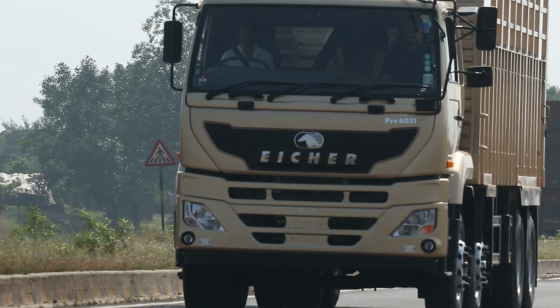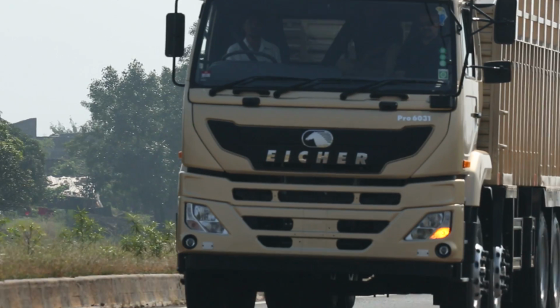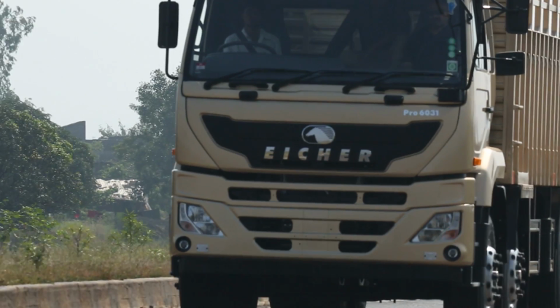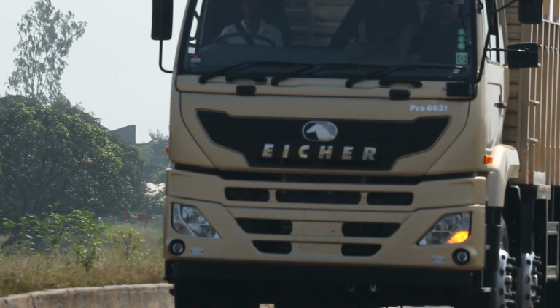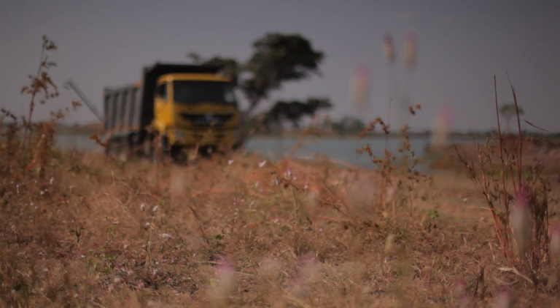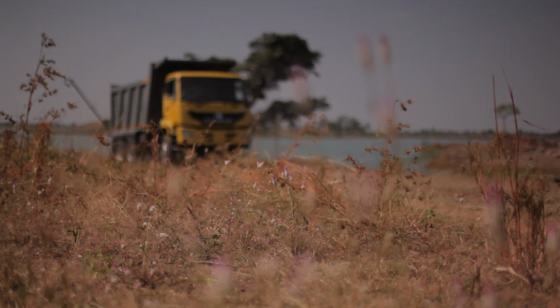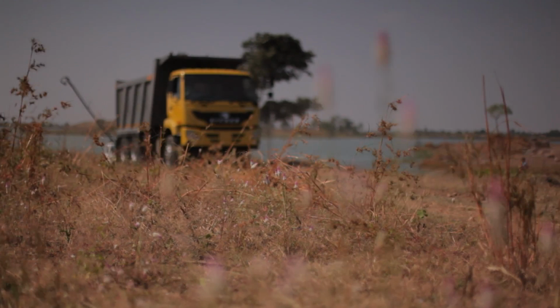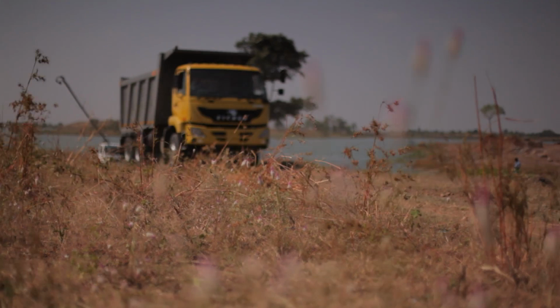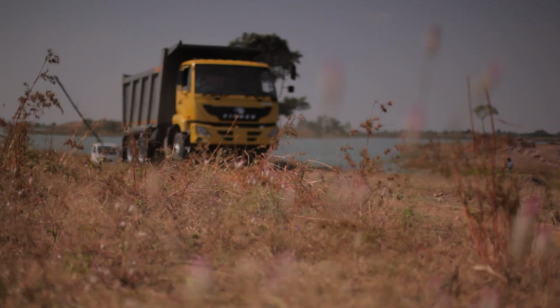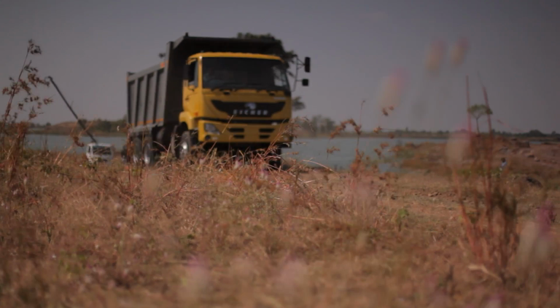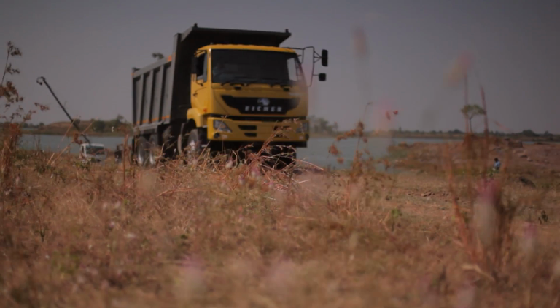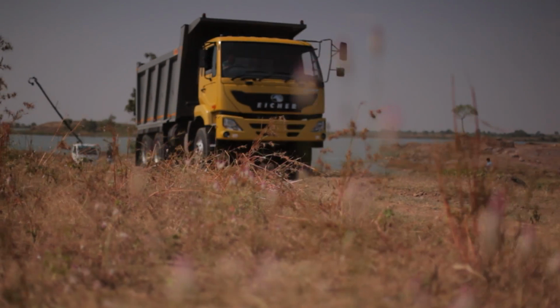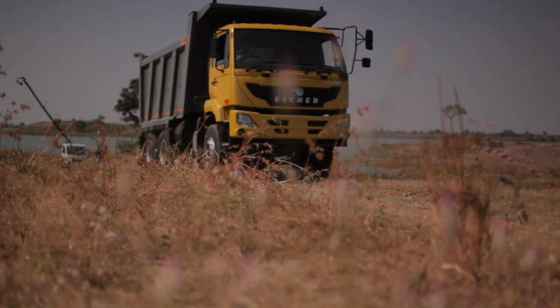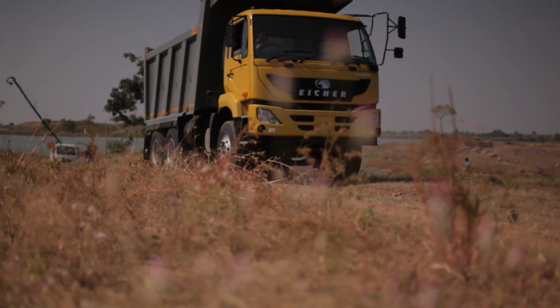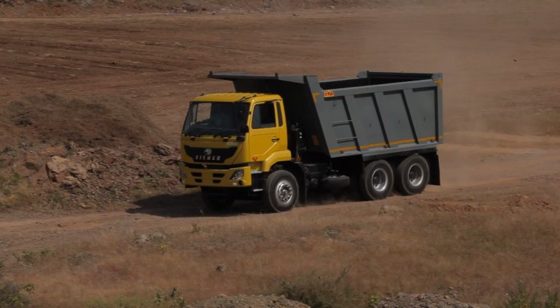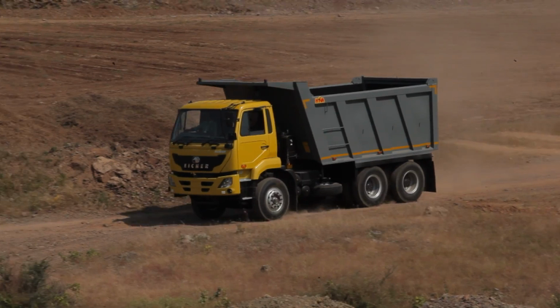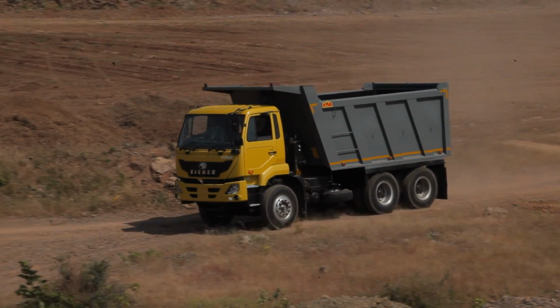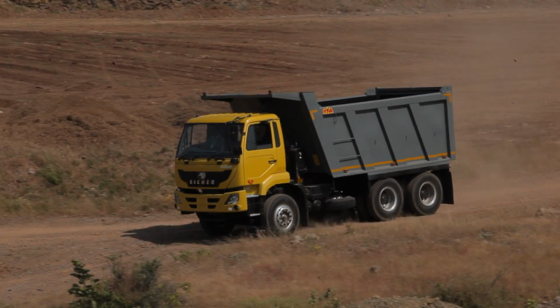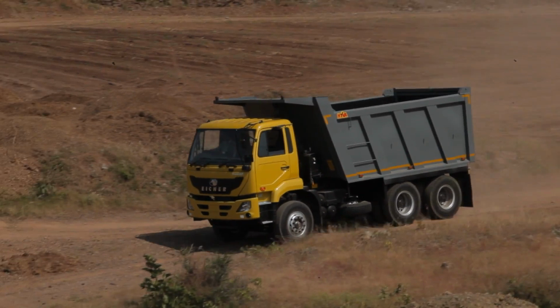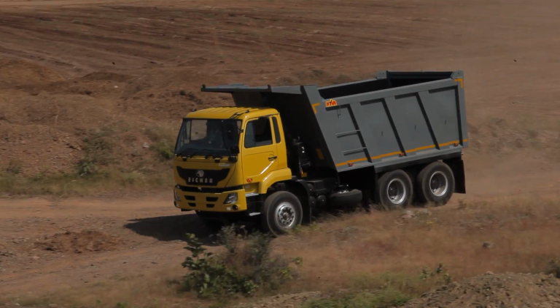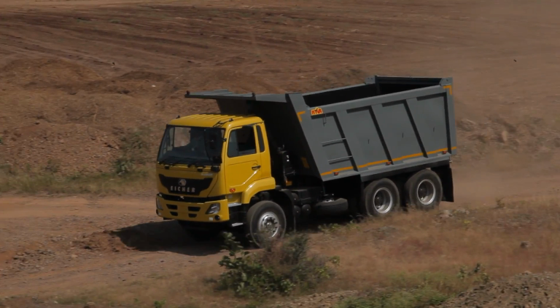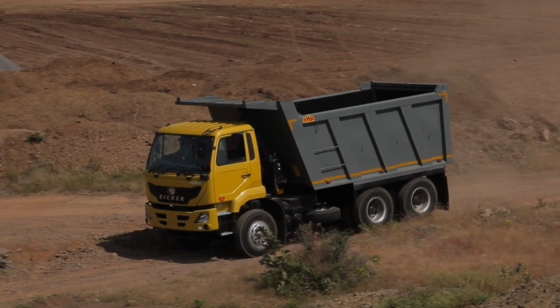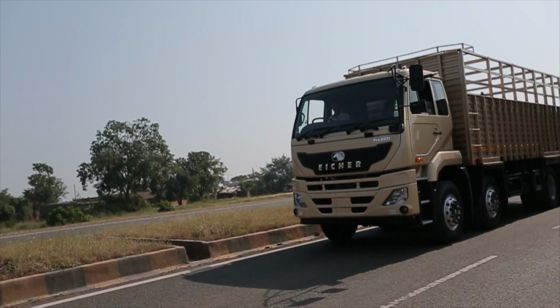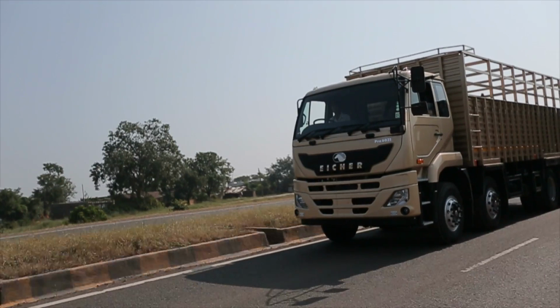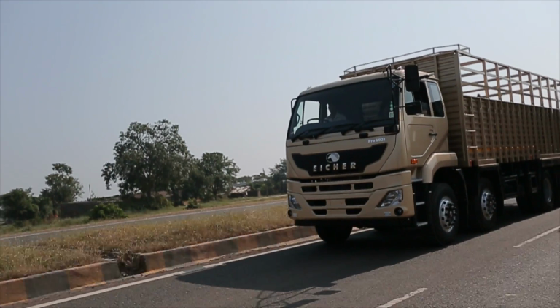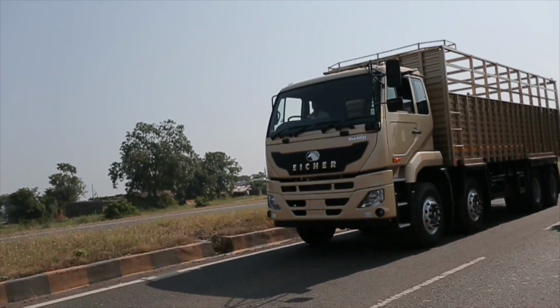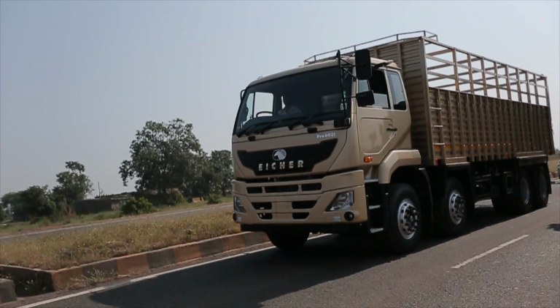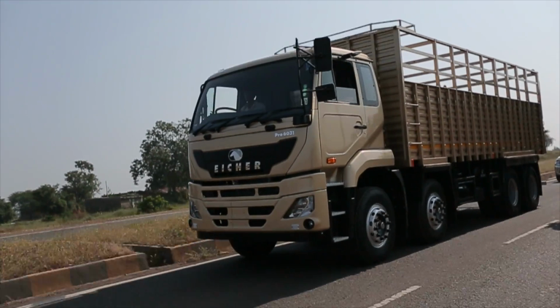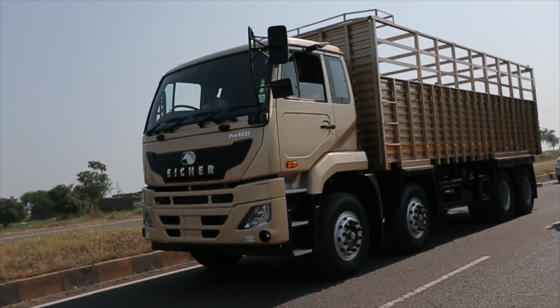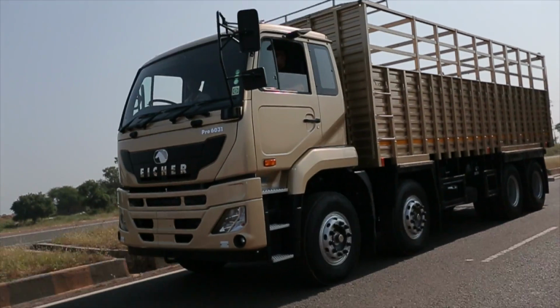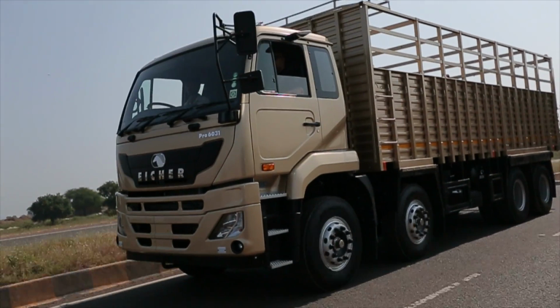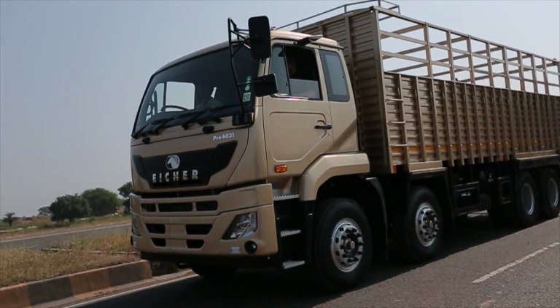The Eicher Pro 6000 series of next-generation heavy-duty trucks delivers maximum lifetime profitability, which will ultimately lead to prosperity in business and in the life of all stakeholders.